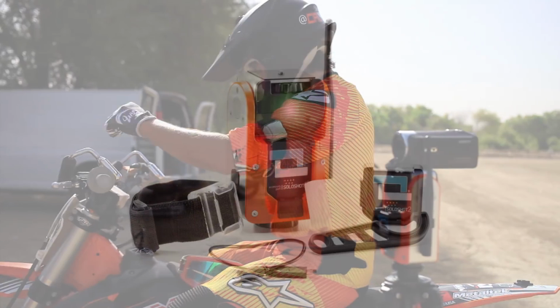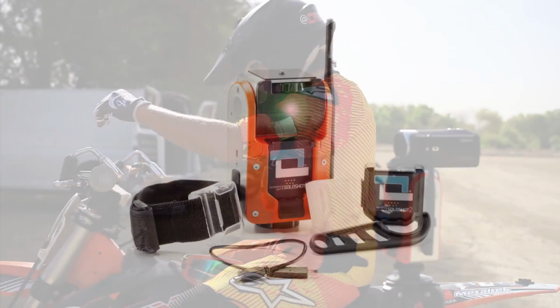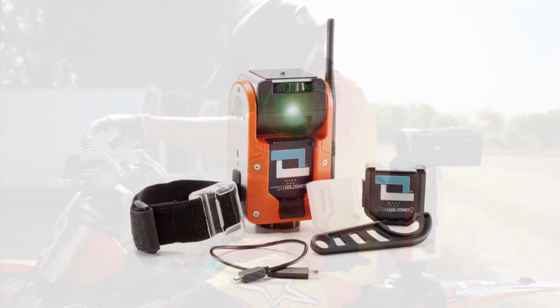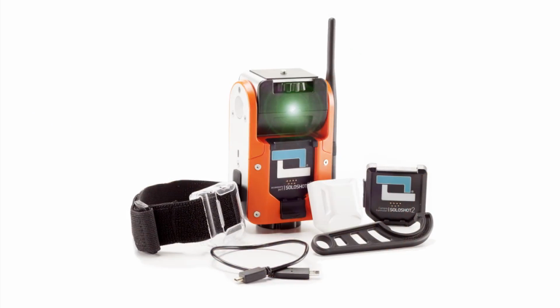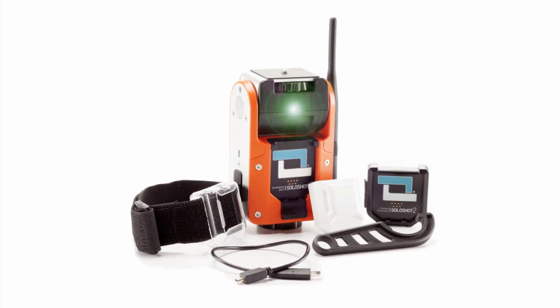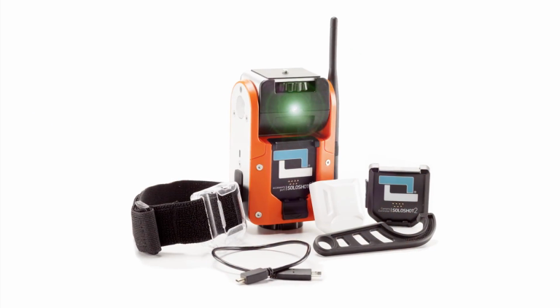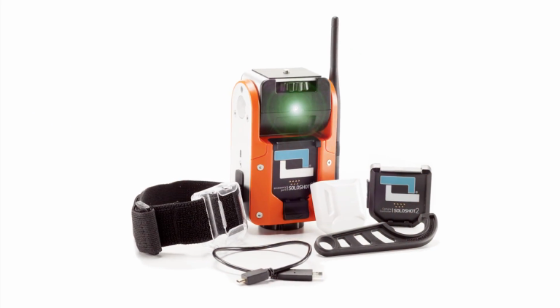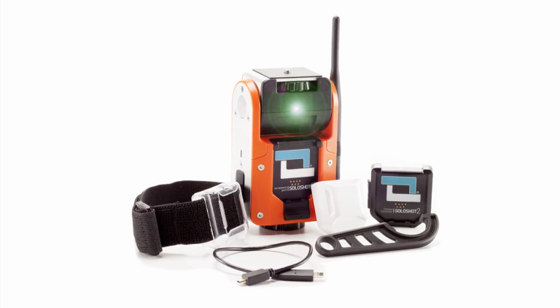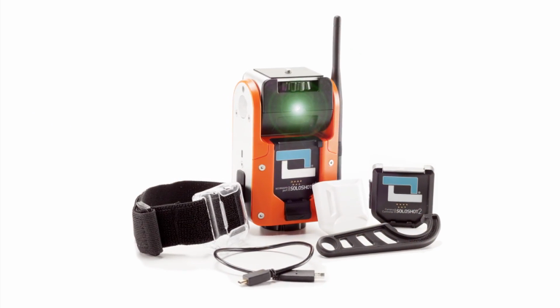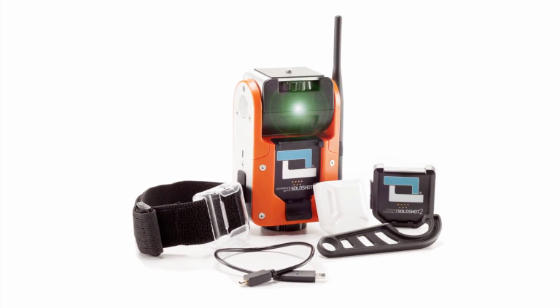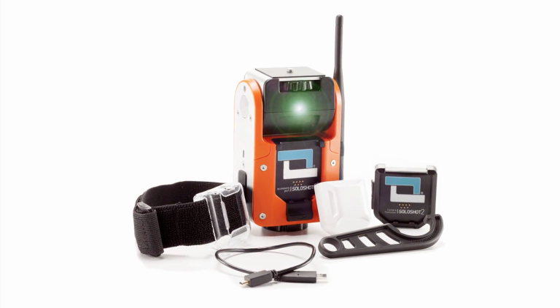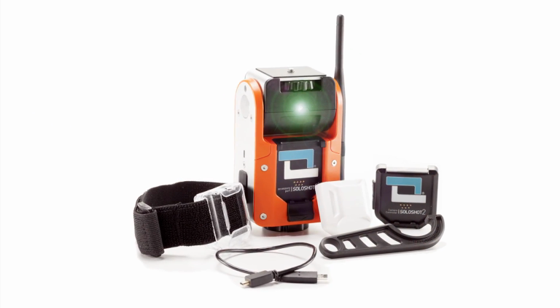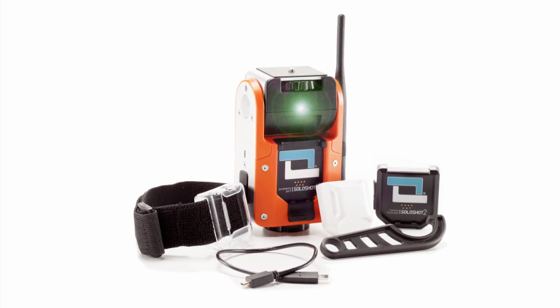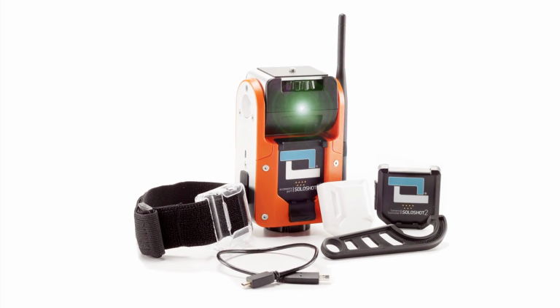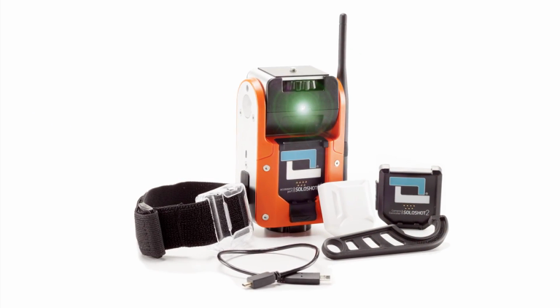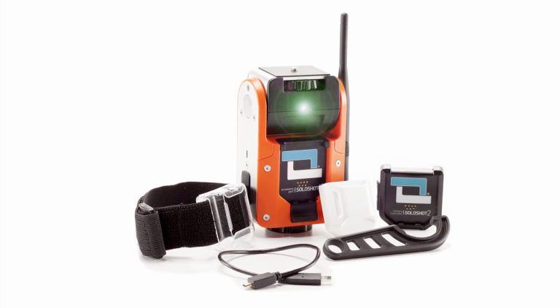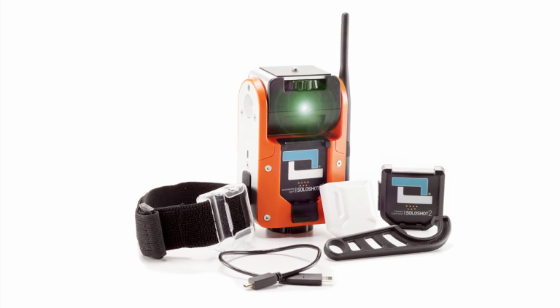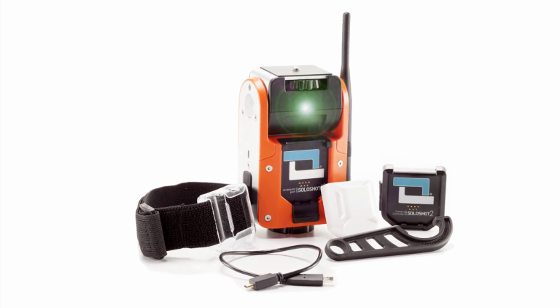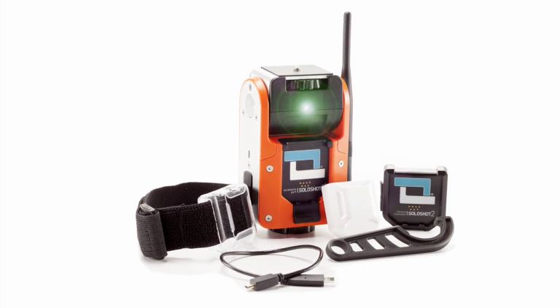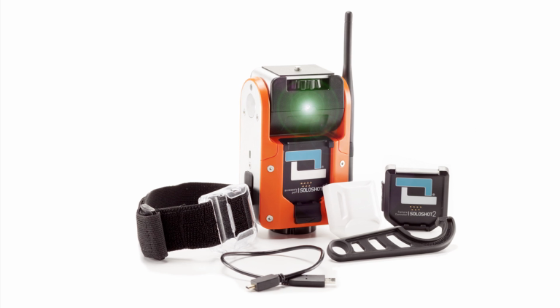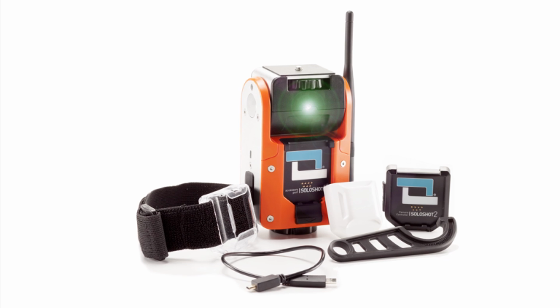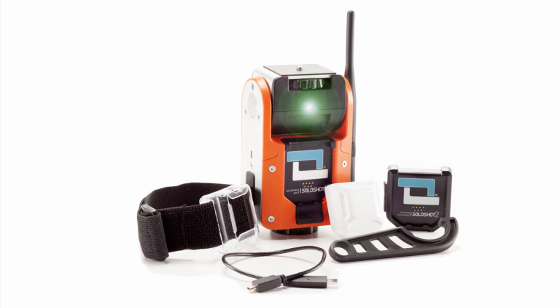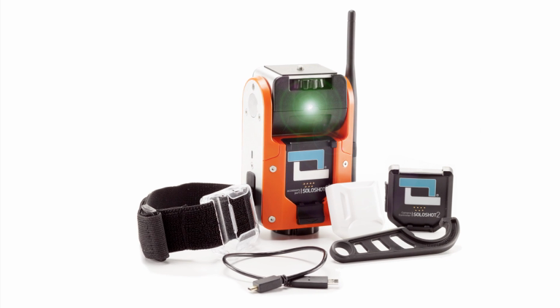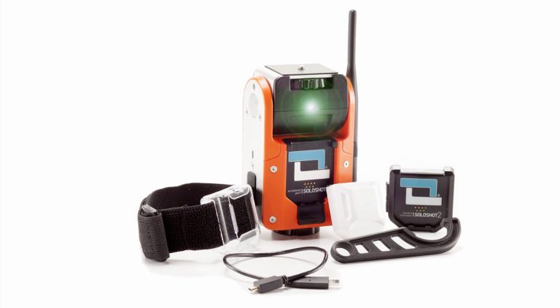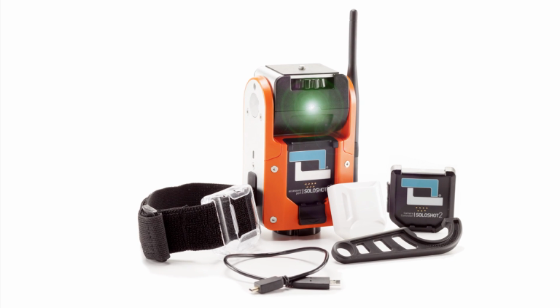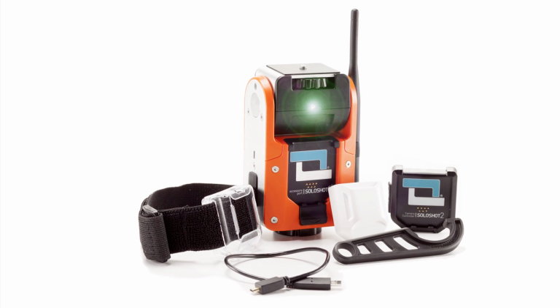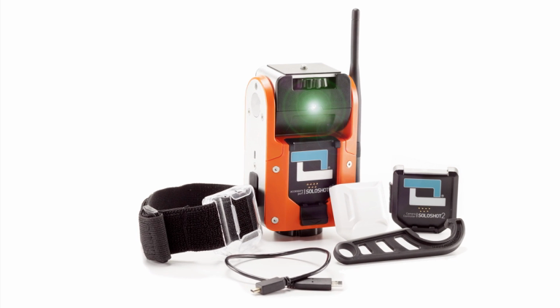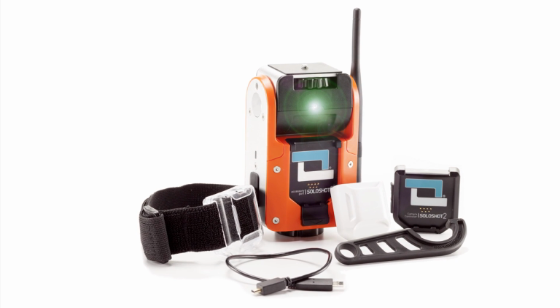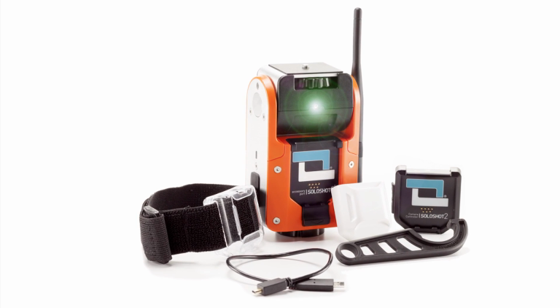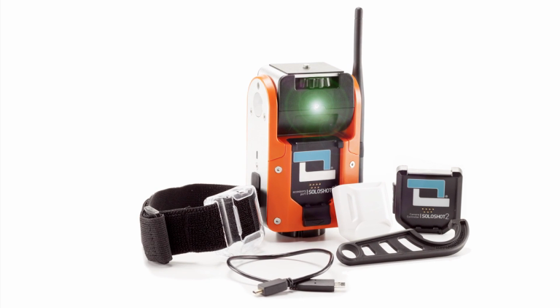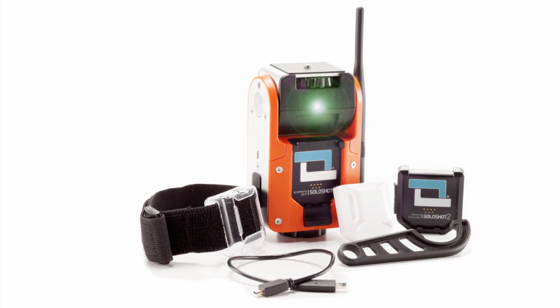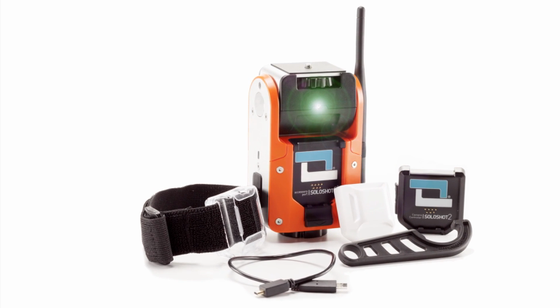Now that you're out of the box, follow the steps in the base and tag video to get started using your SoloShot 2.